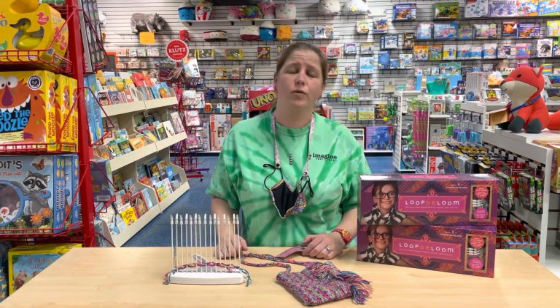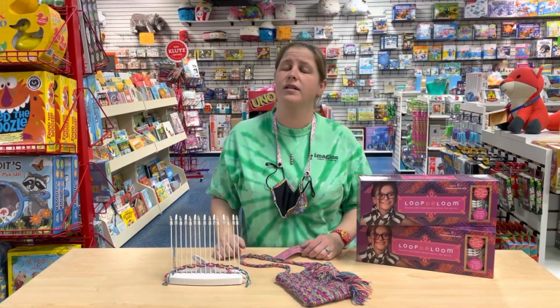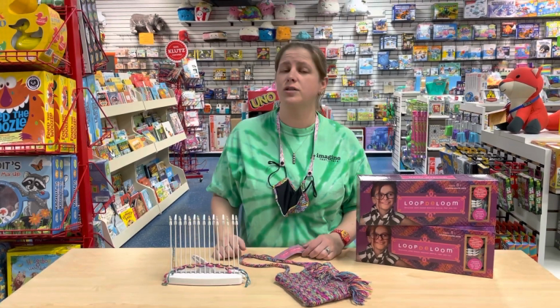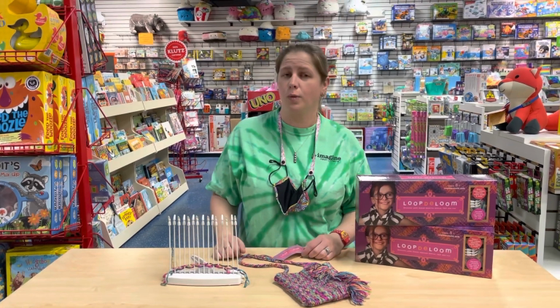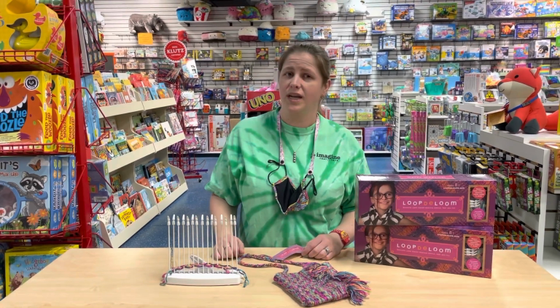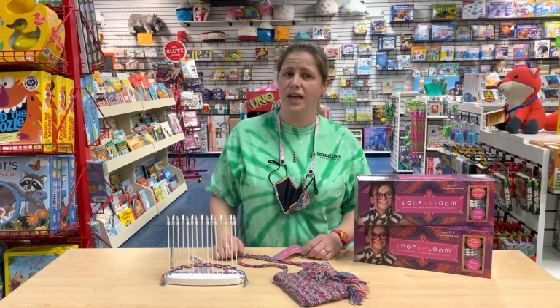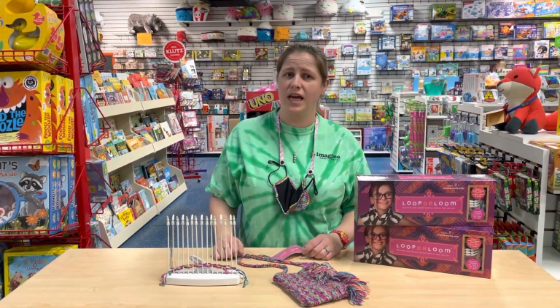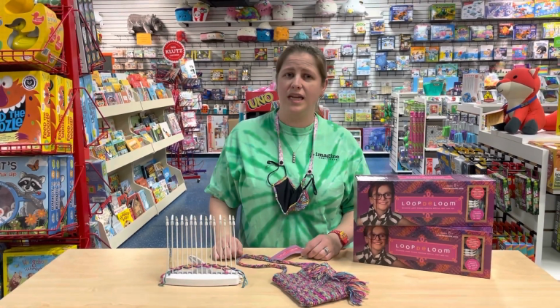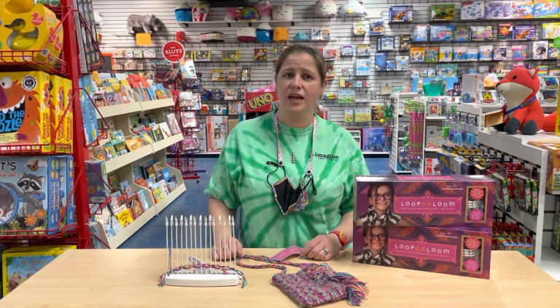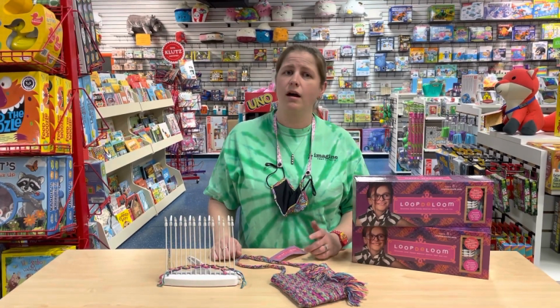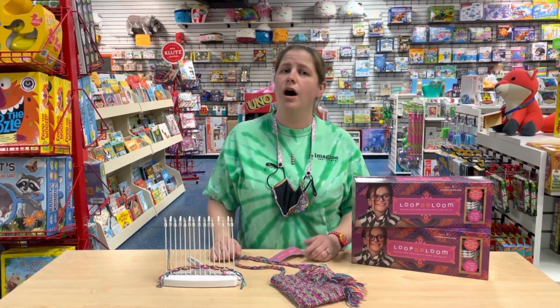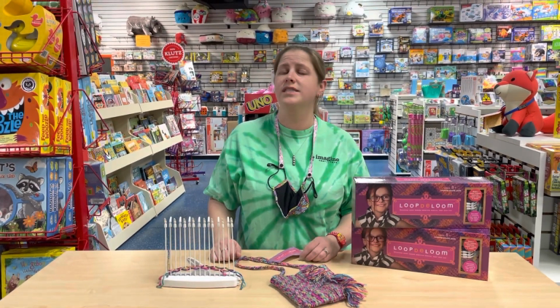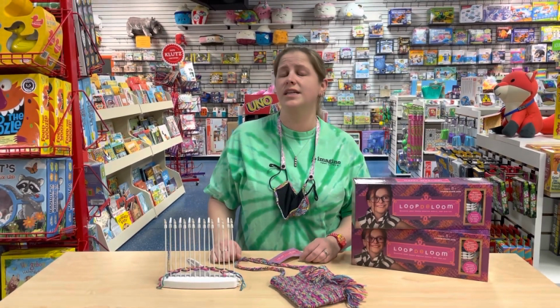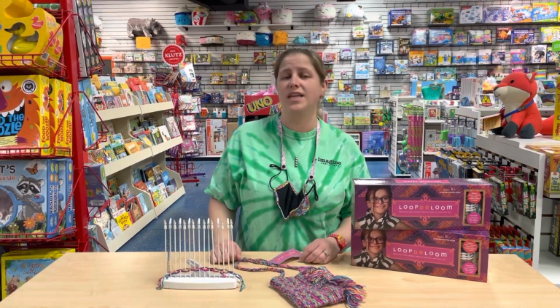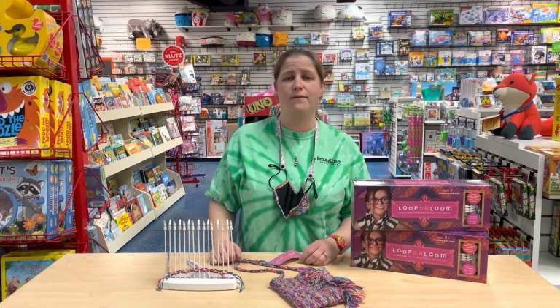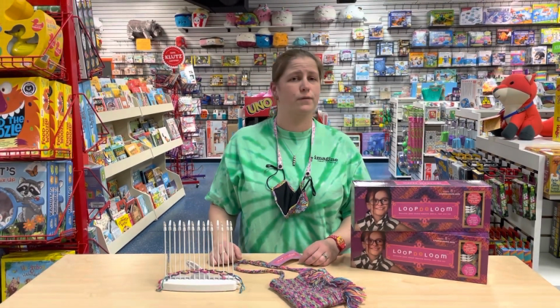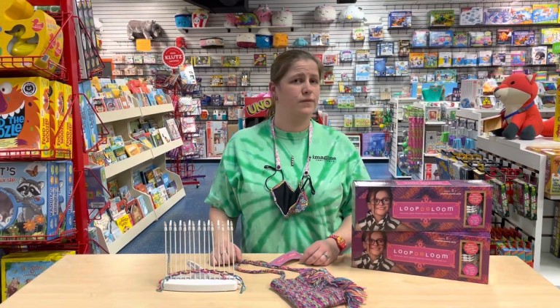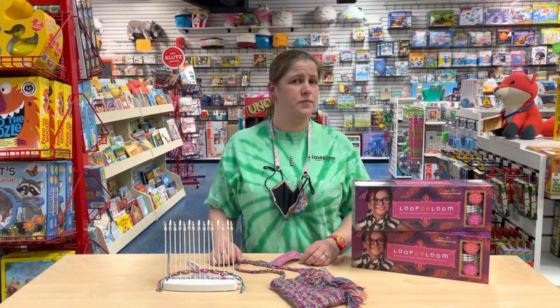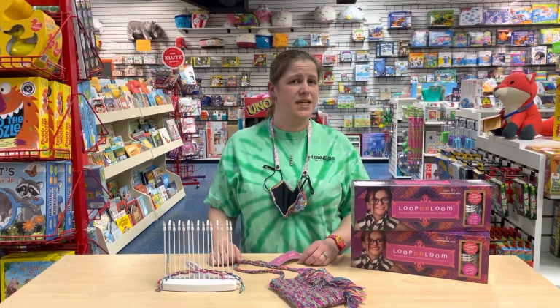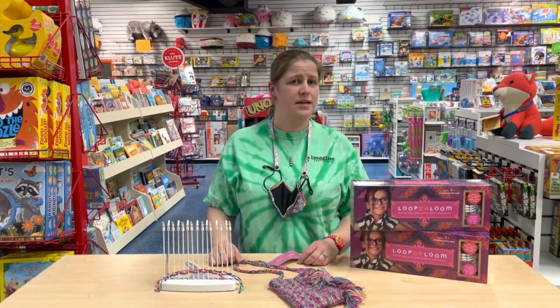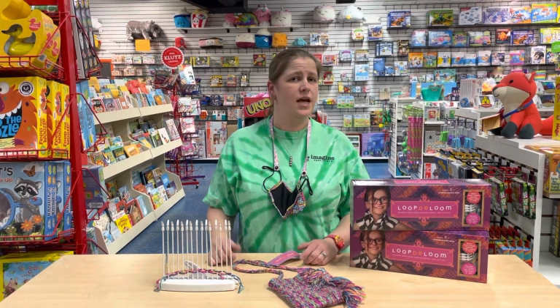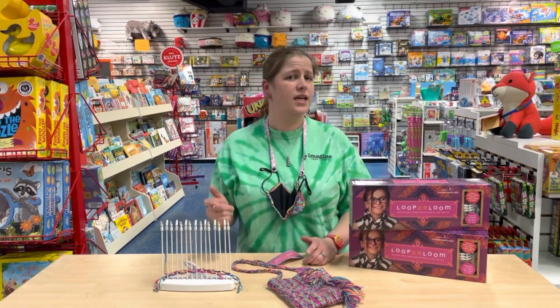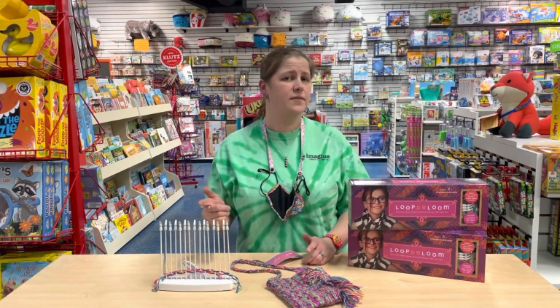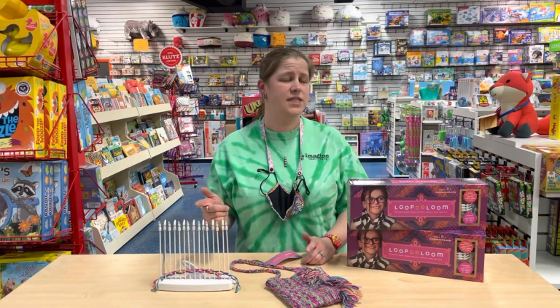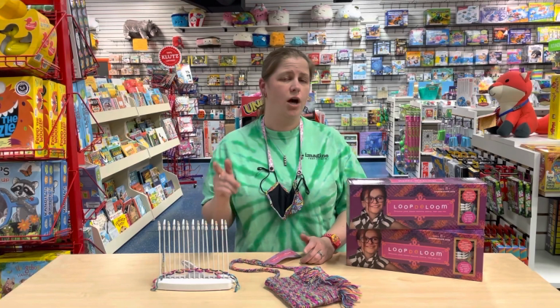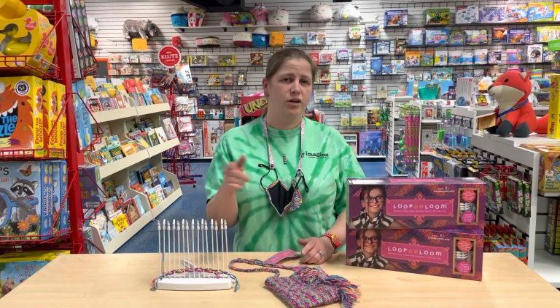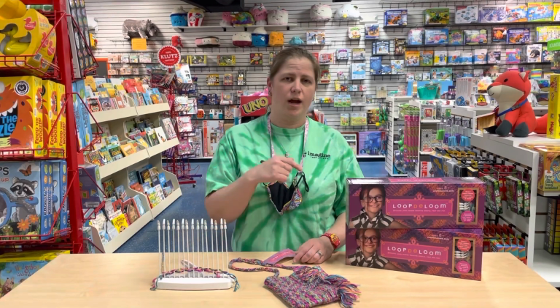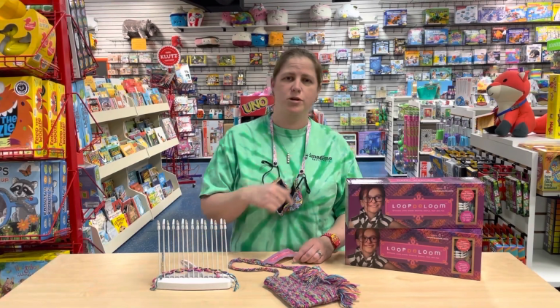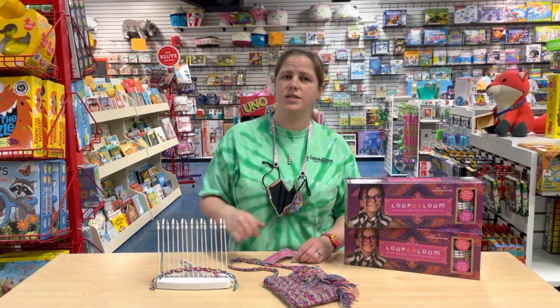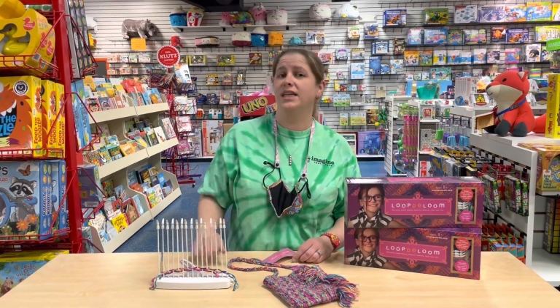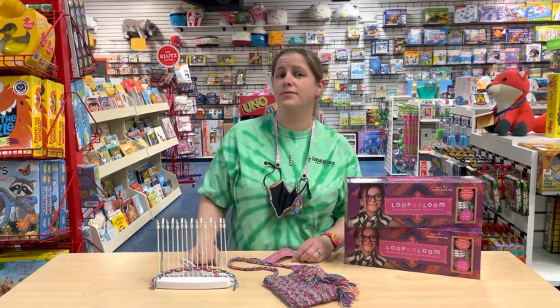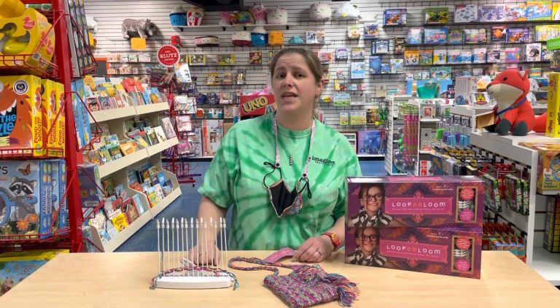Regularly $29.99, on sale today for $15. Give us a call to grab your deal of the day.